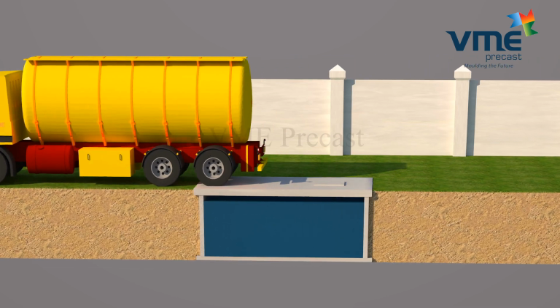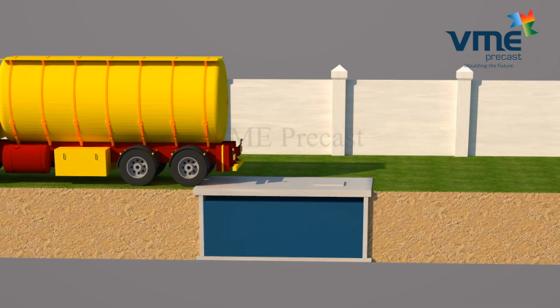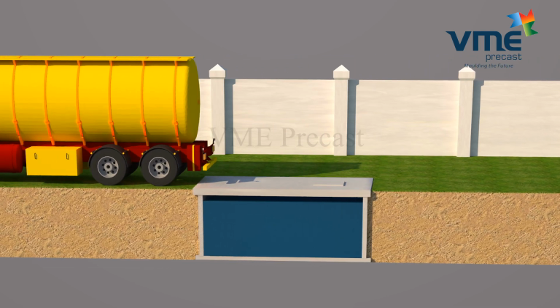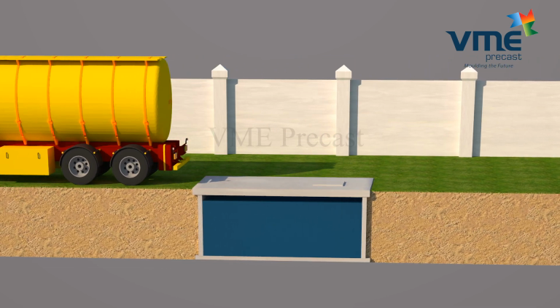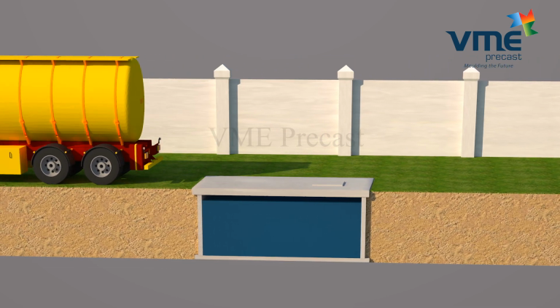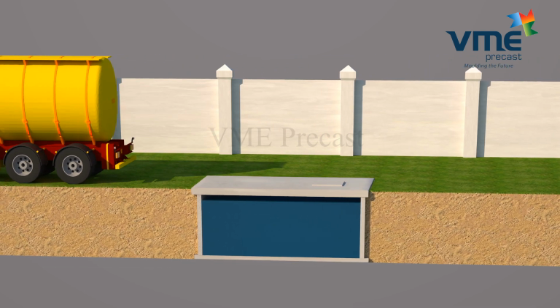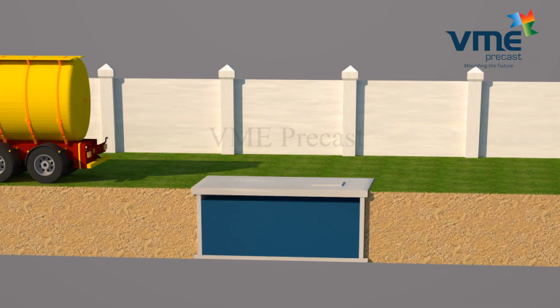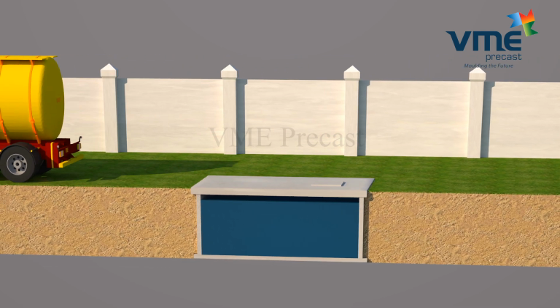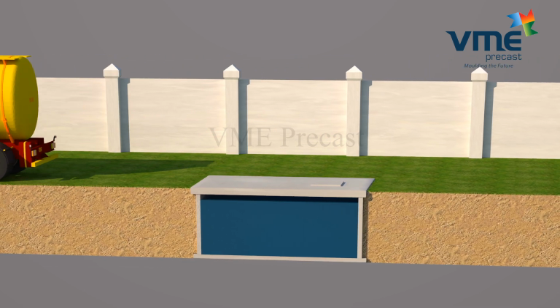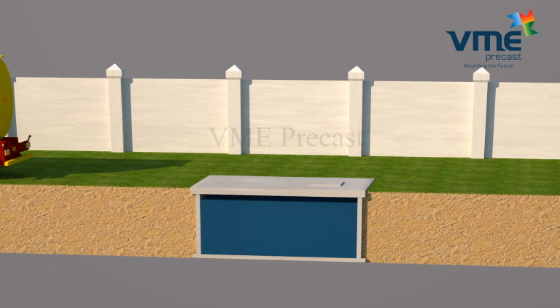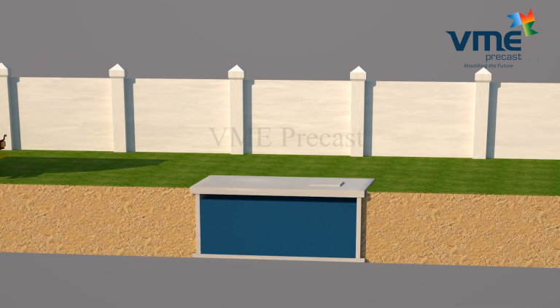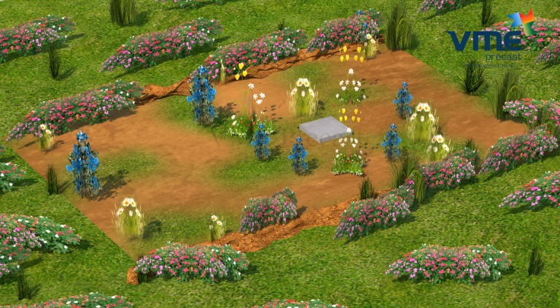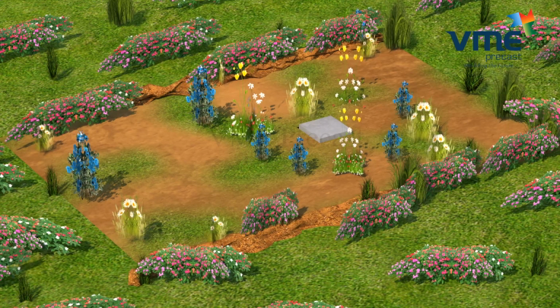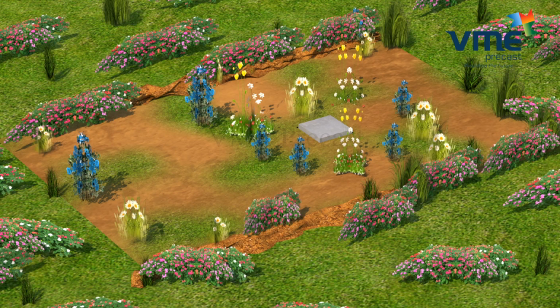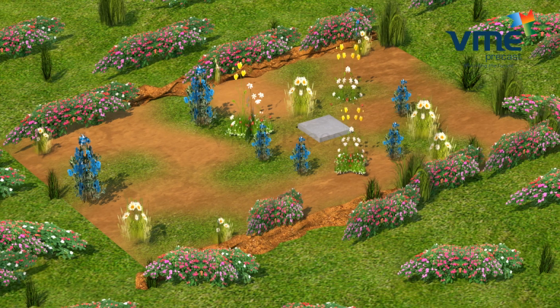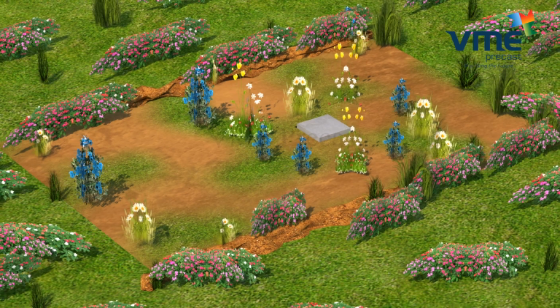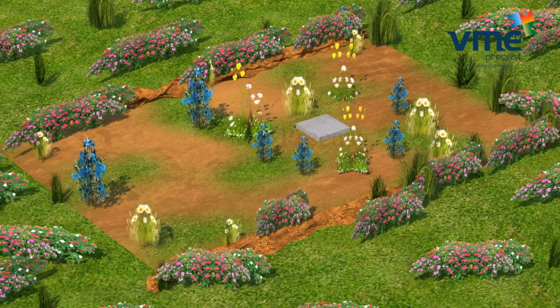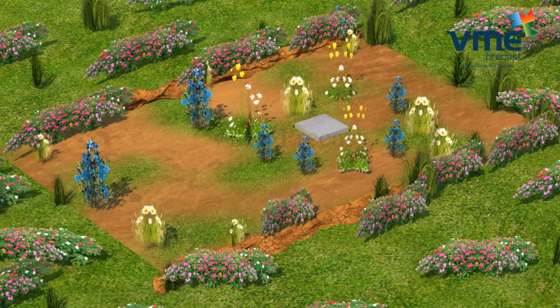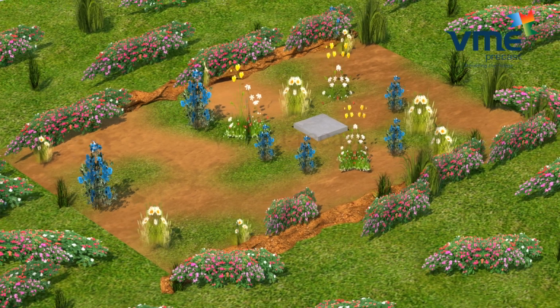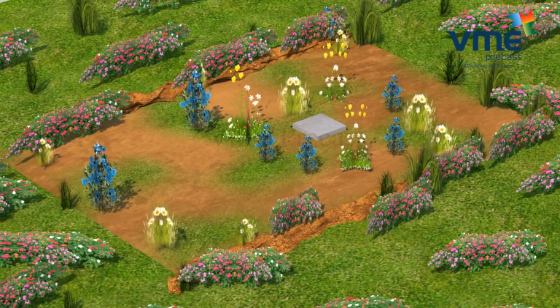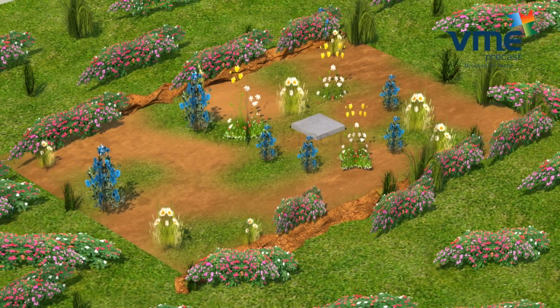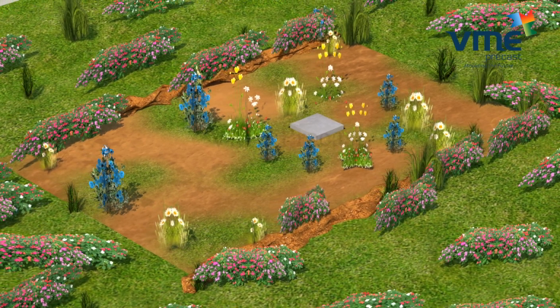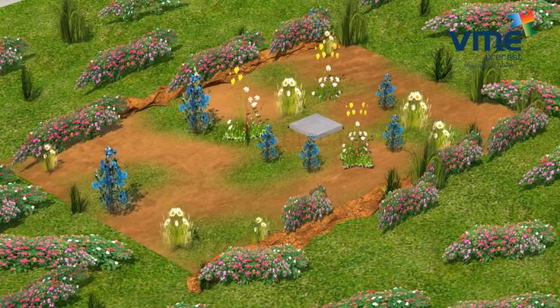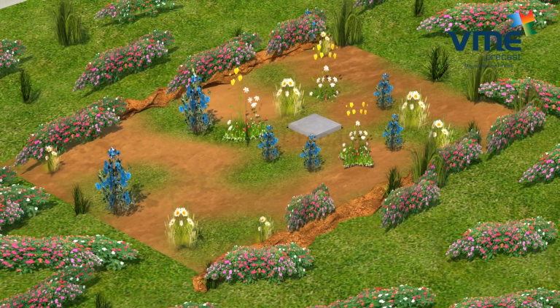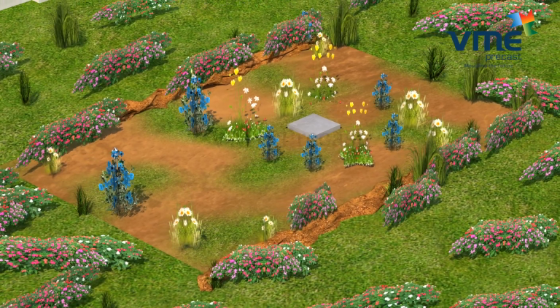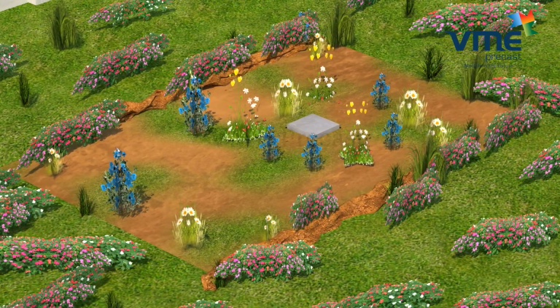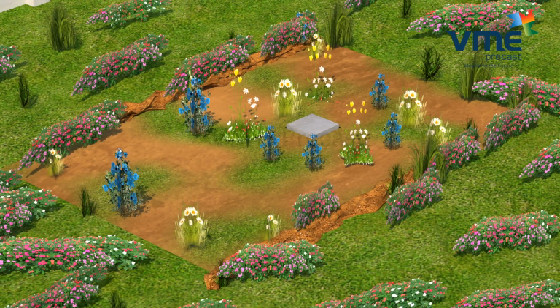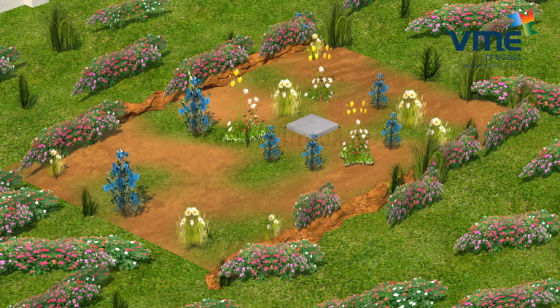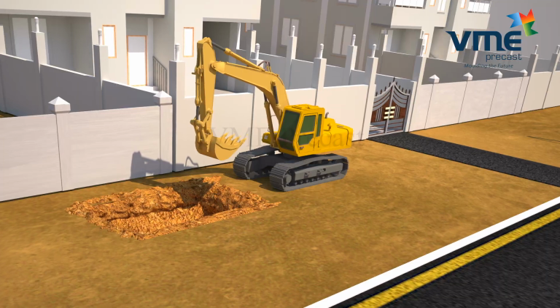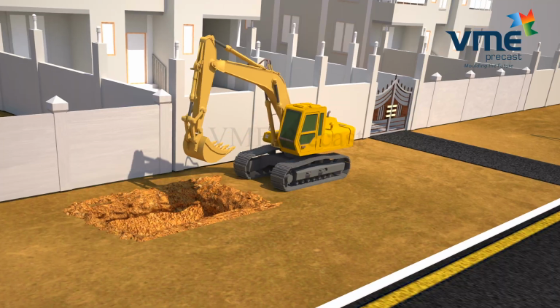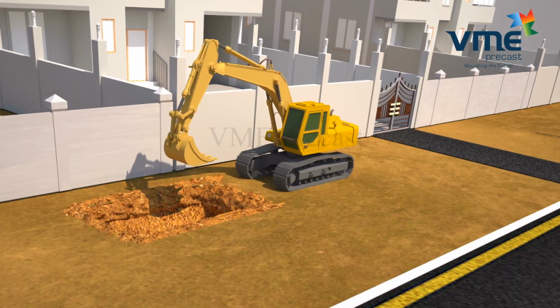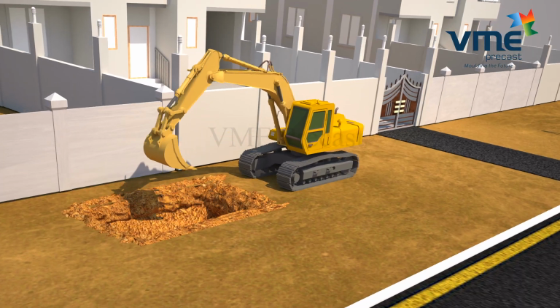Soil can also be filled over the tanks and a garden can be made. The manhole chamber can be raised accordingly.